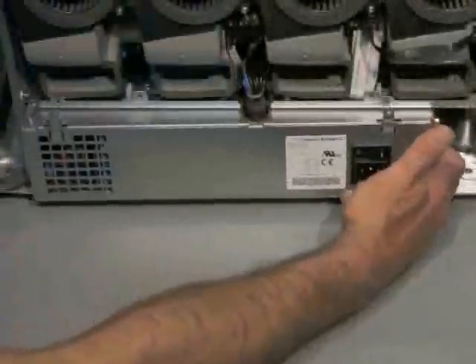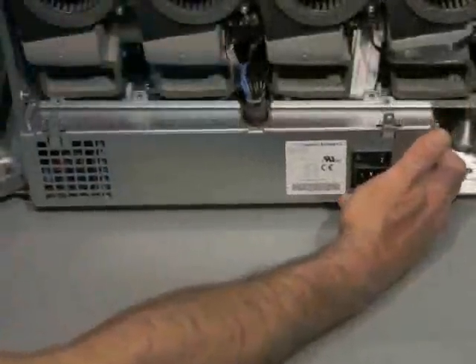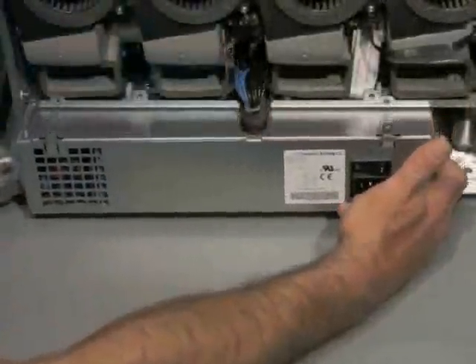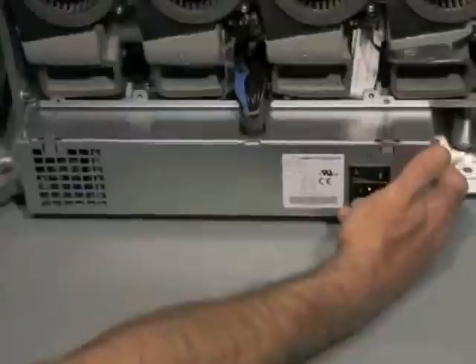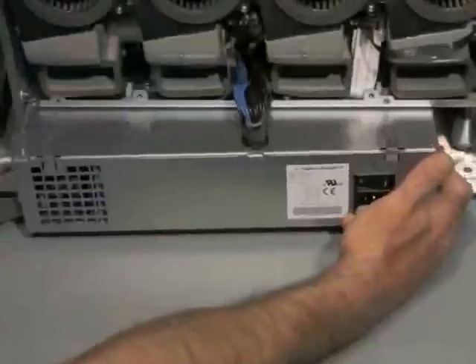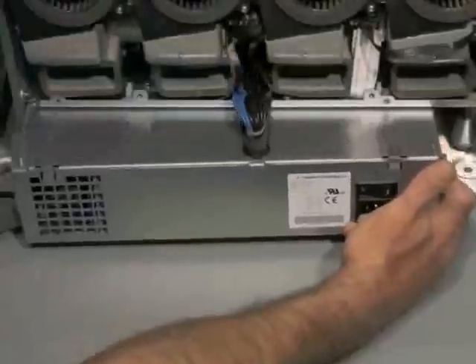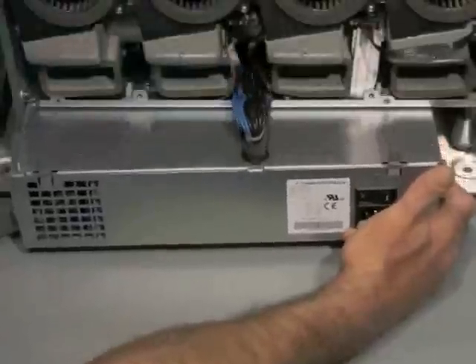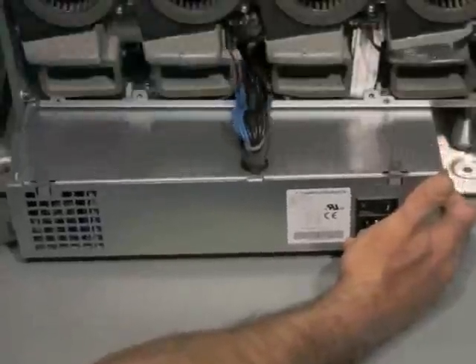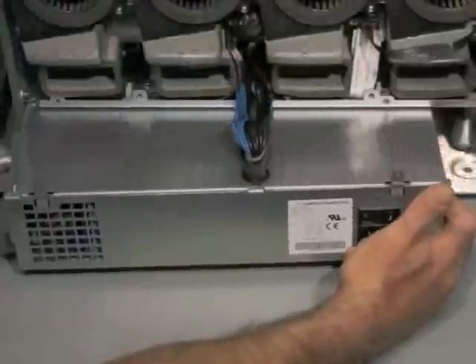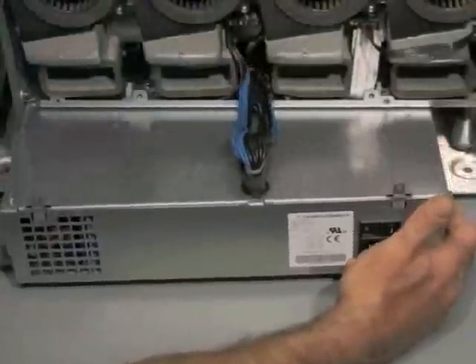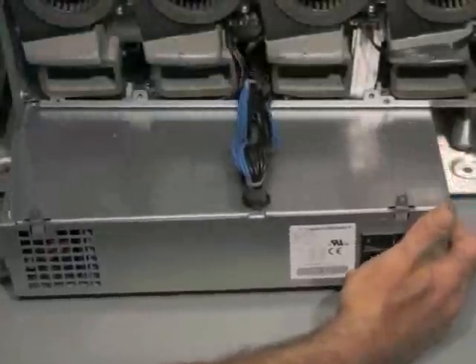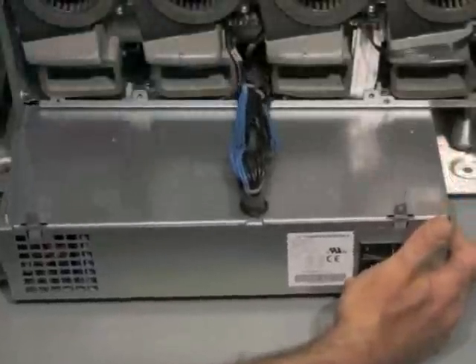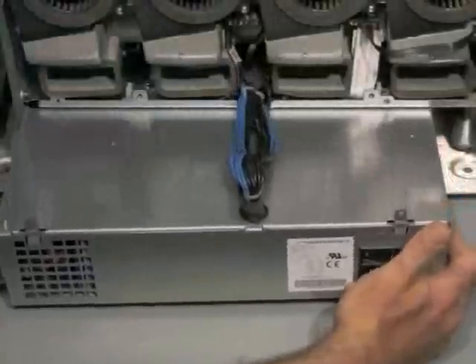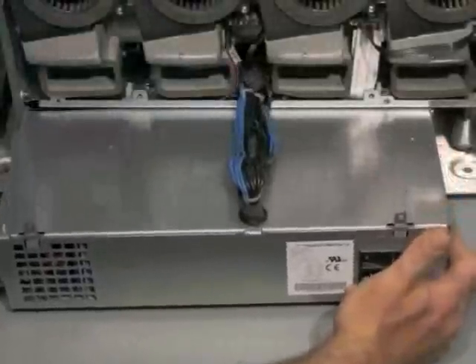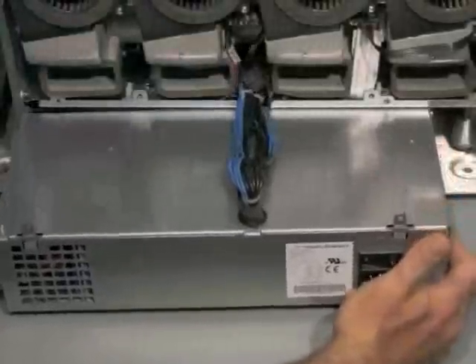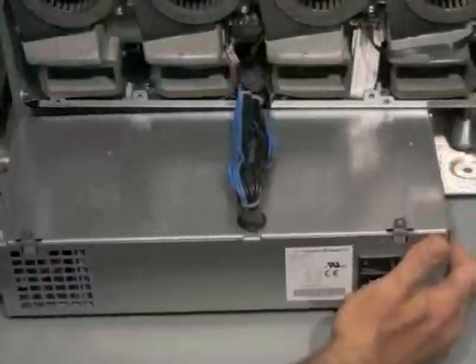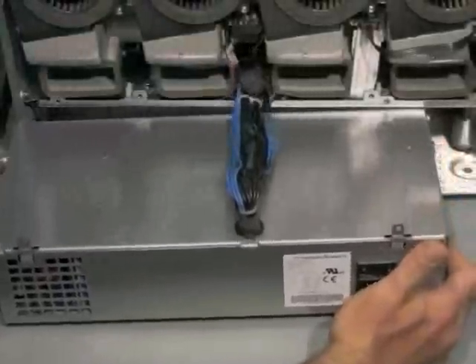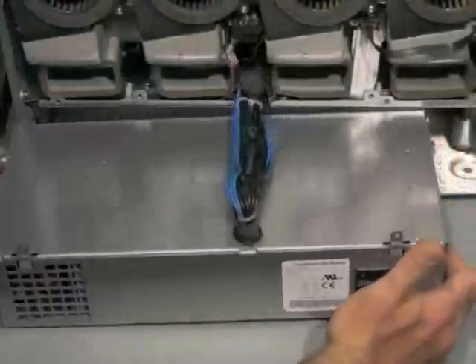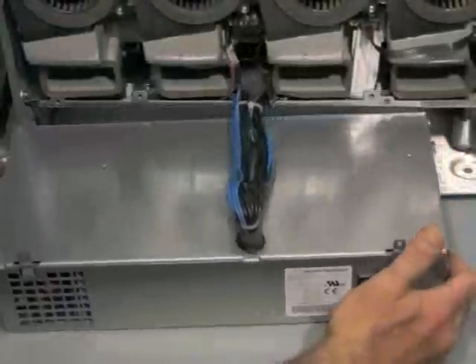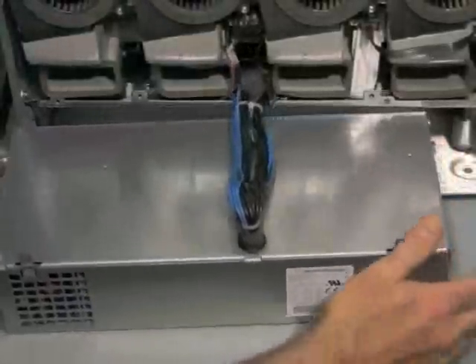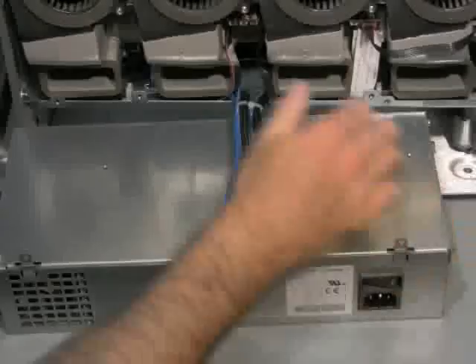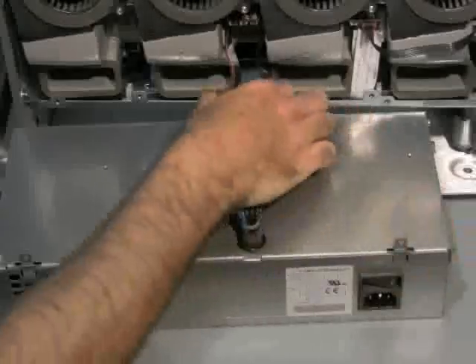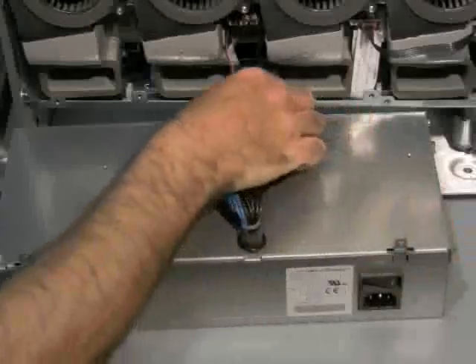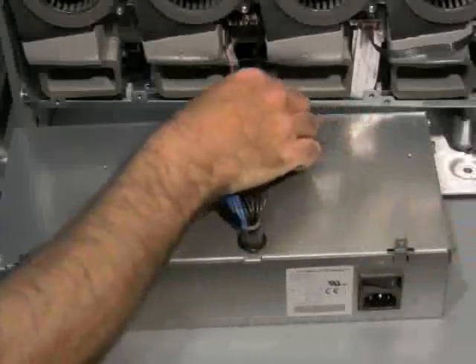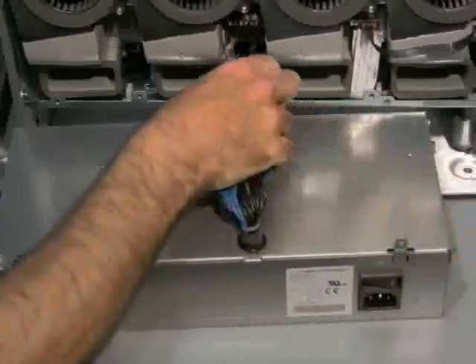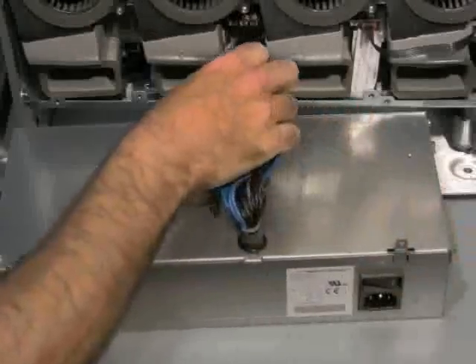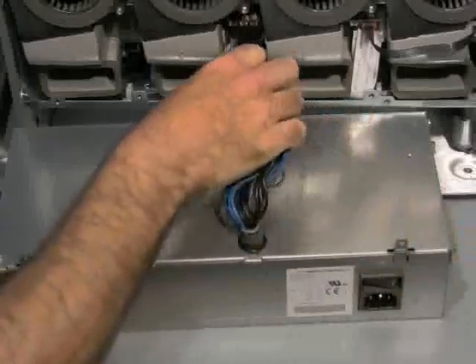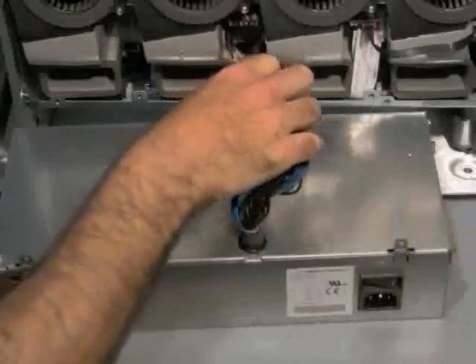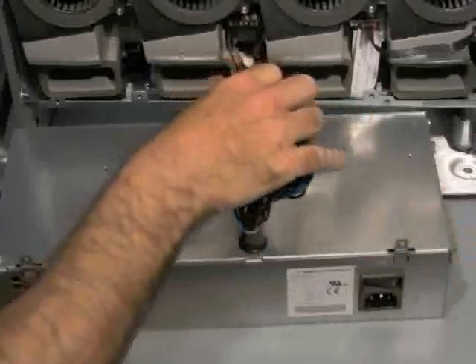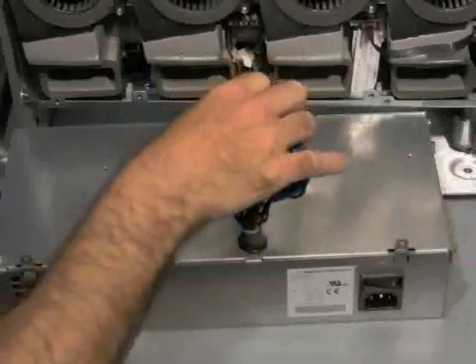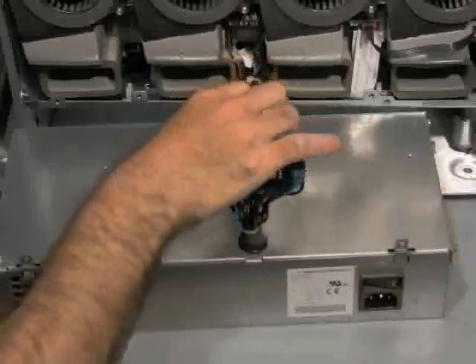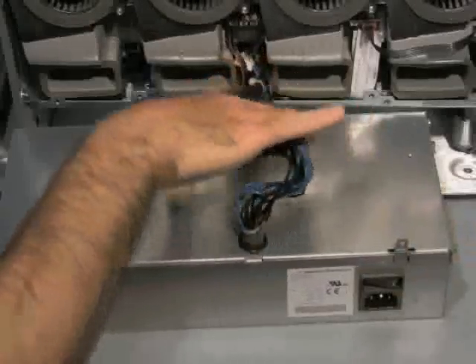Gently pull the power supply out of the unit, routing the power supply cables between the ducts of the fans.